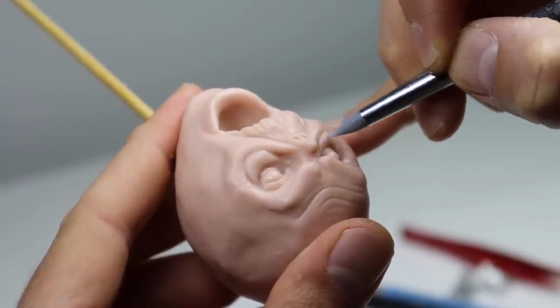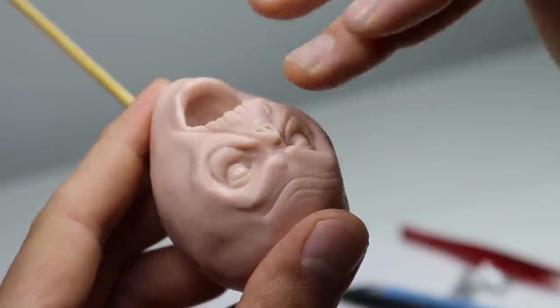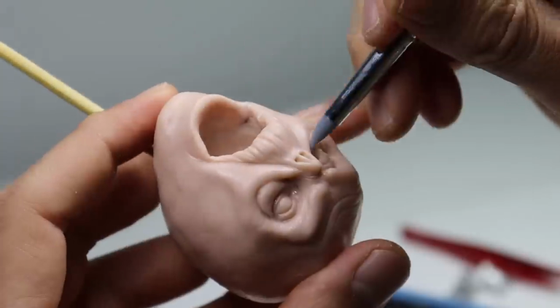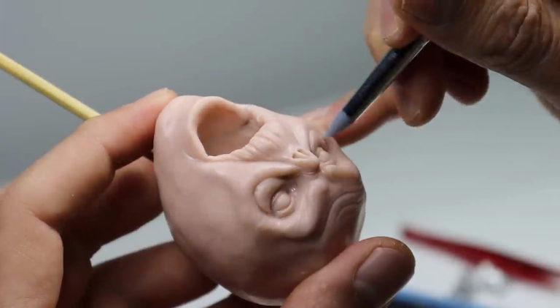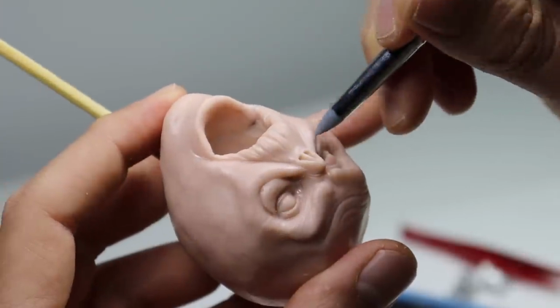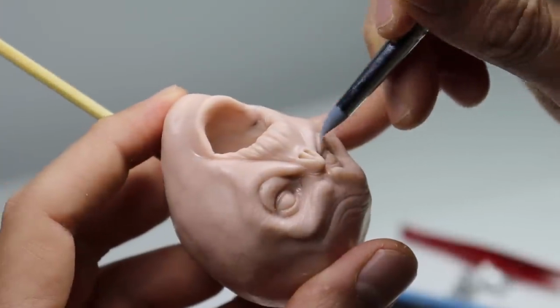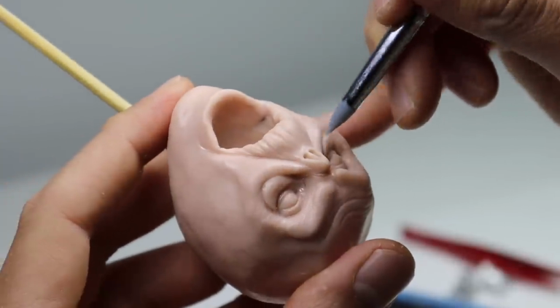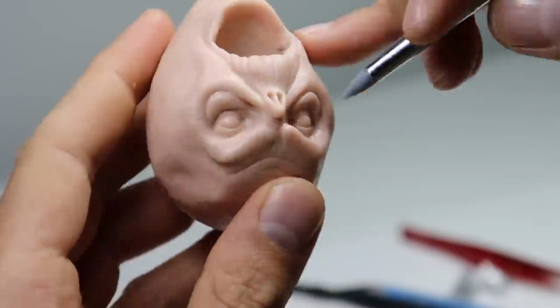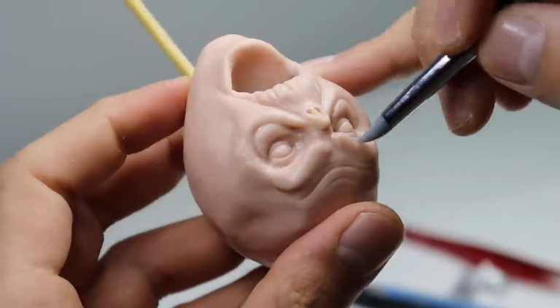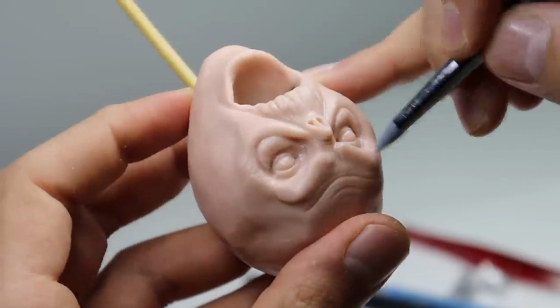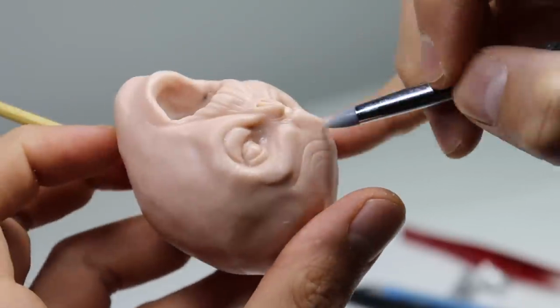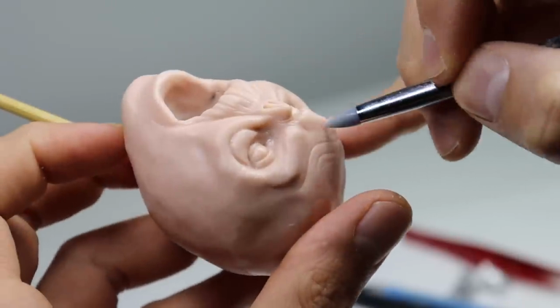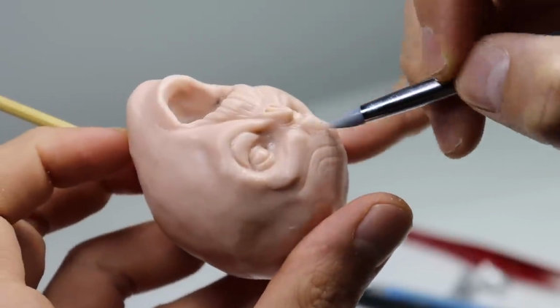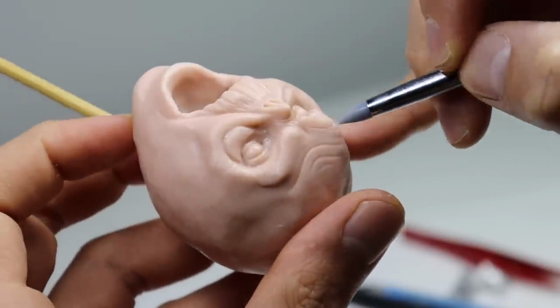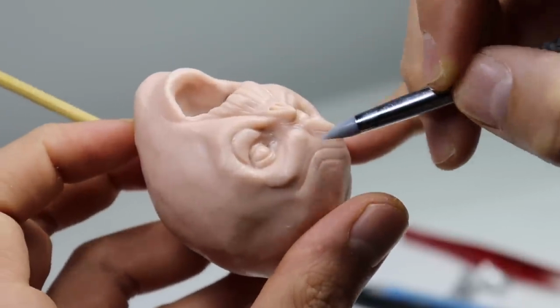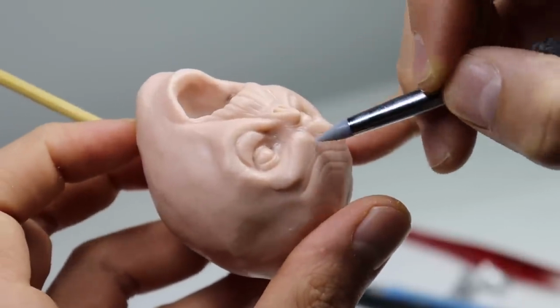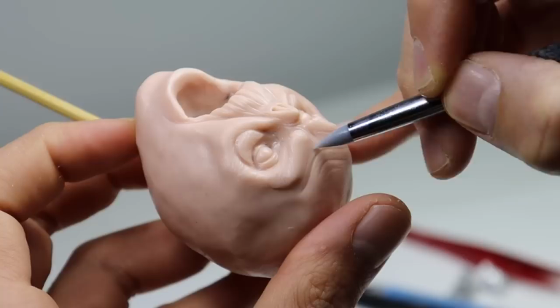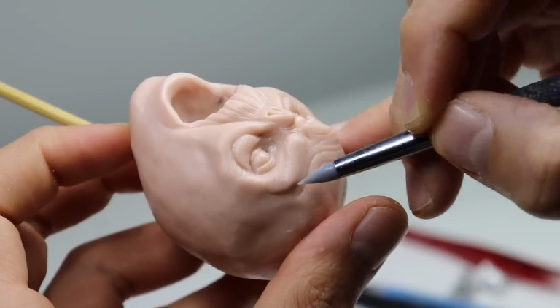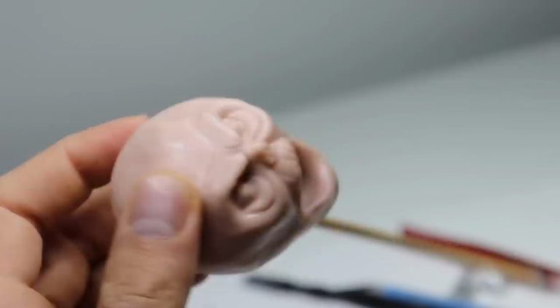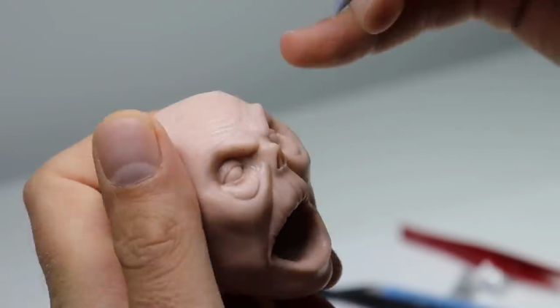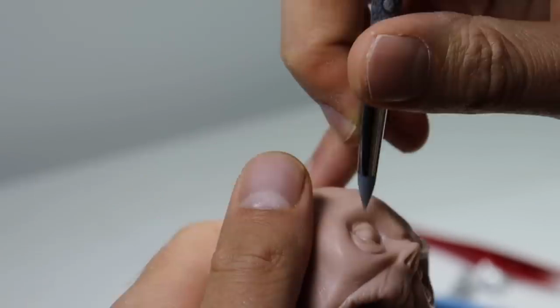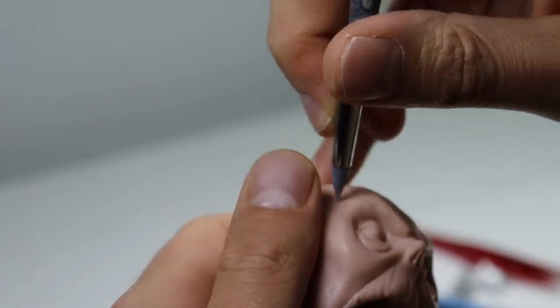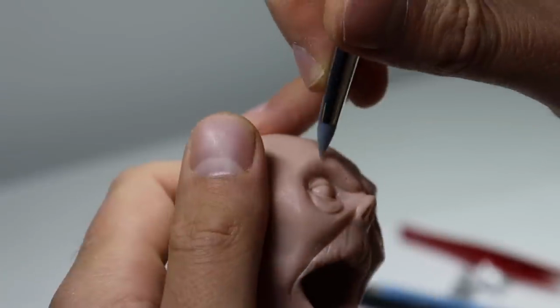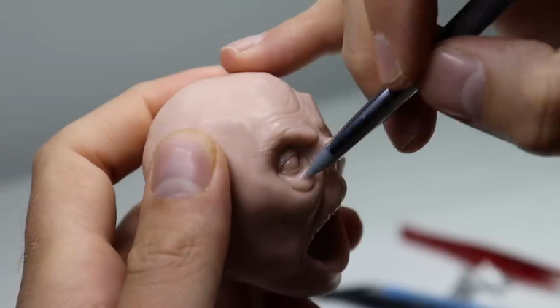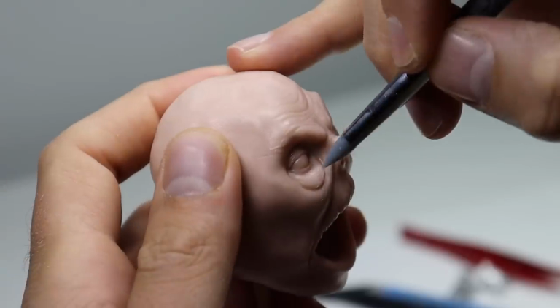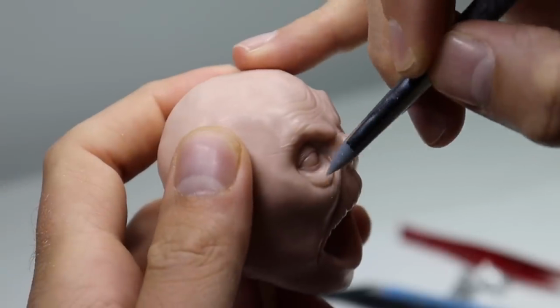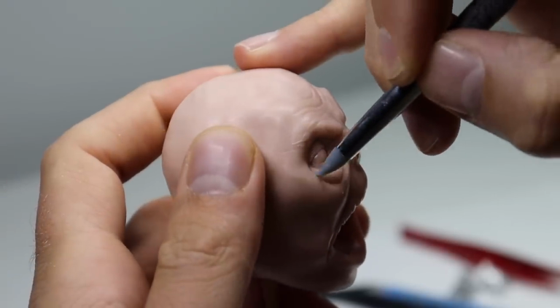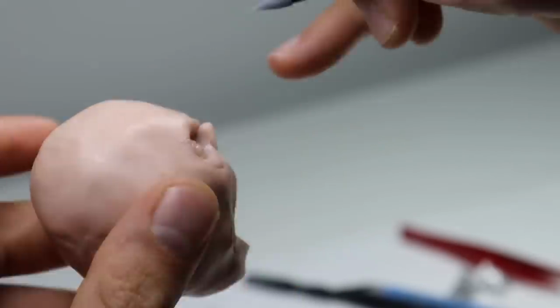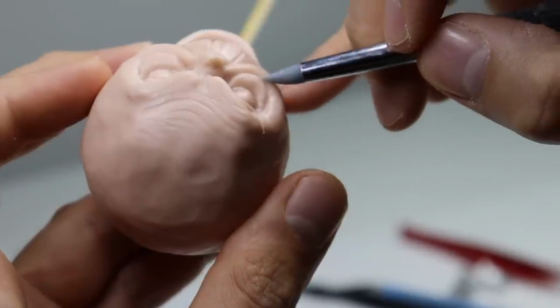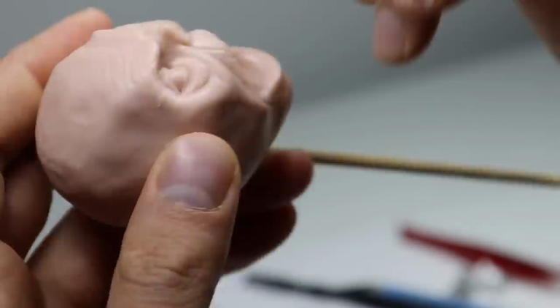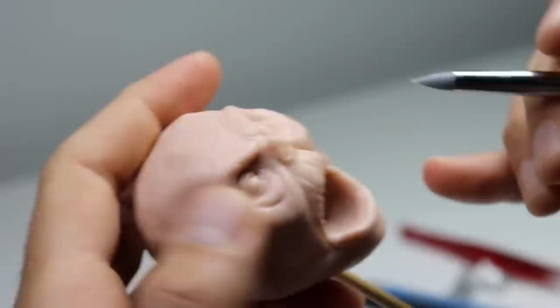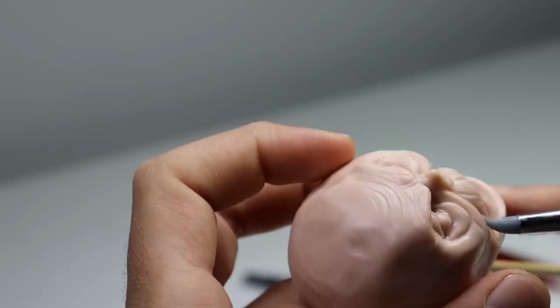Now we're just going to cover all of his face with wrinkles - light ones, deep ones - just sort of crisscrossing our tool on the surface.